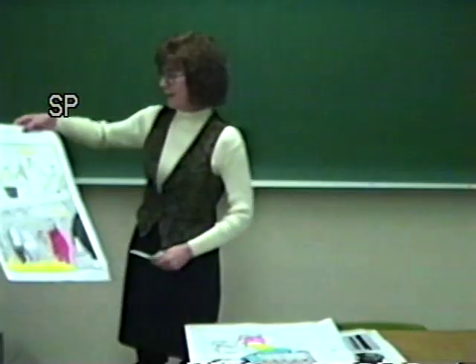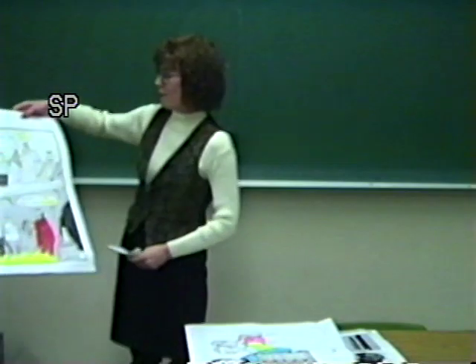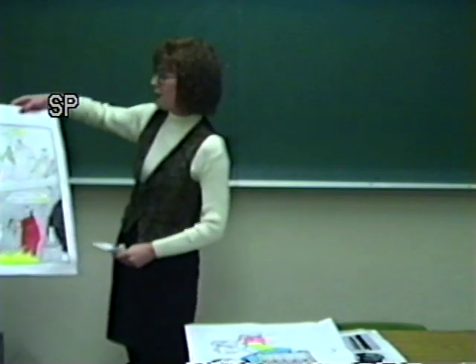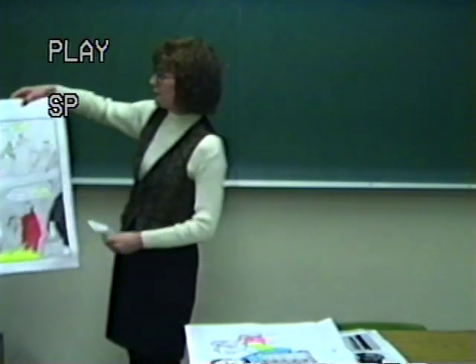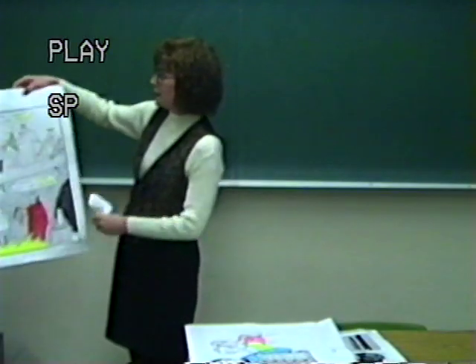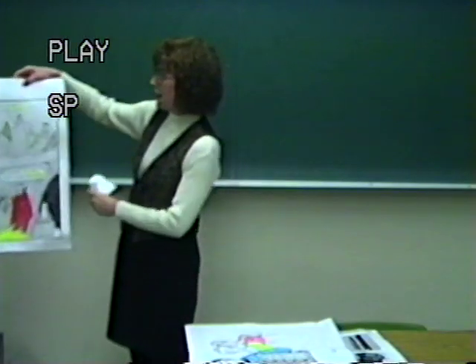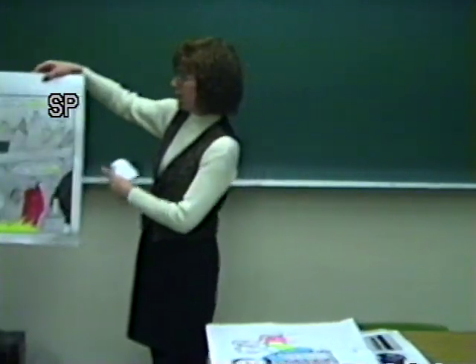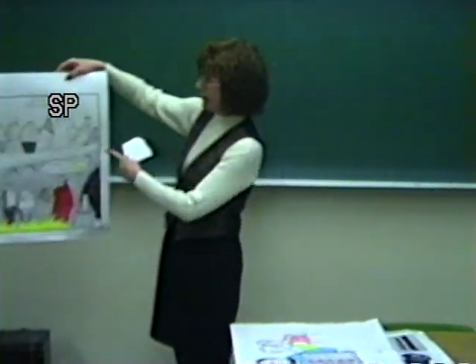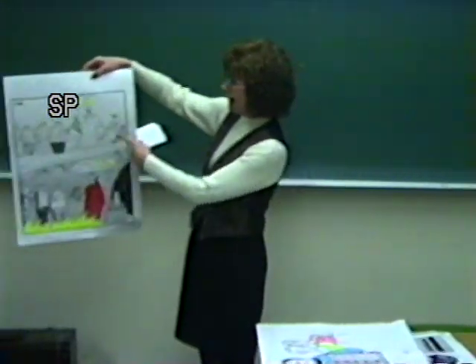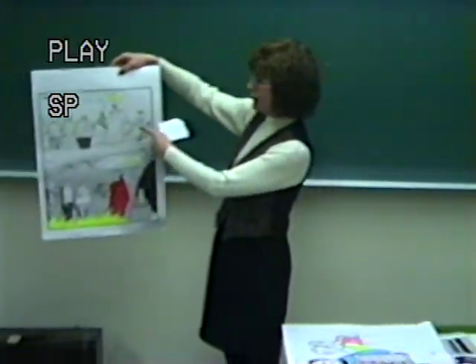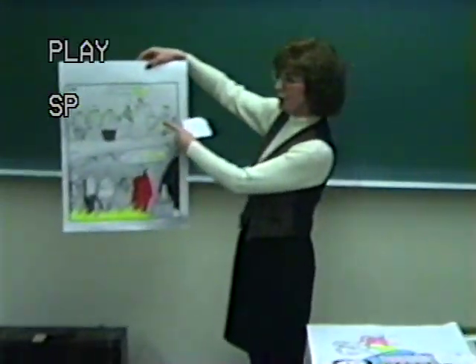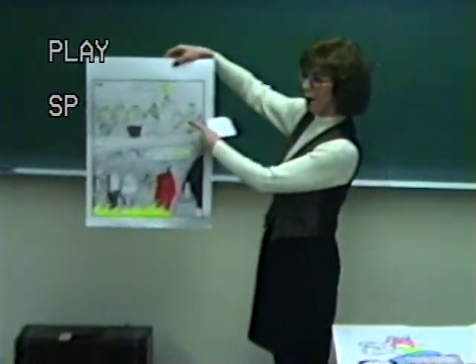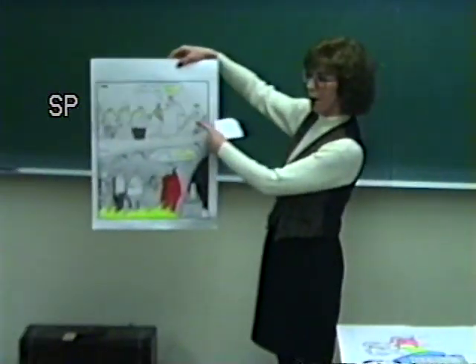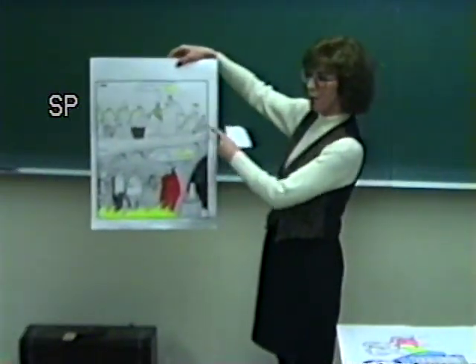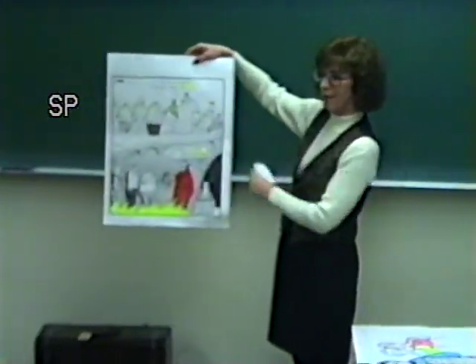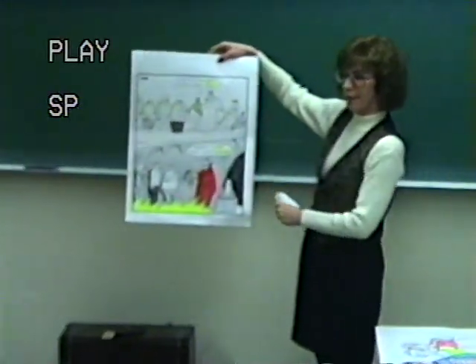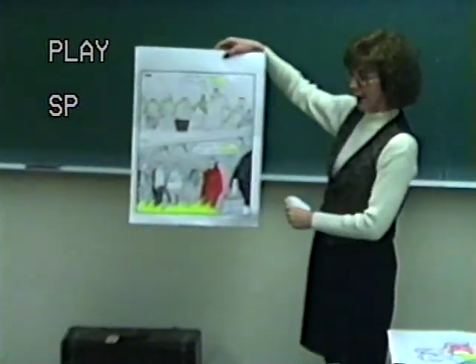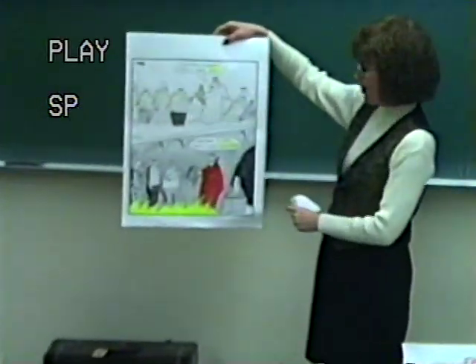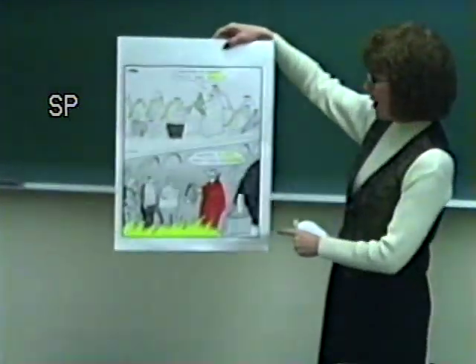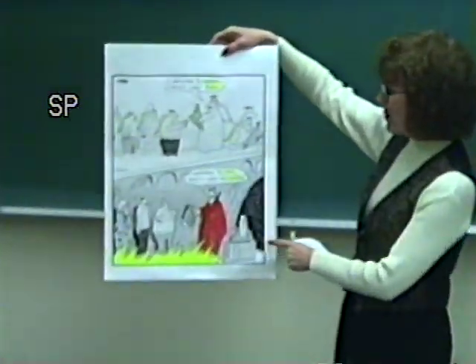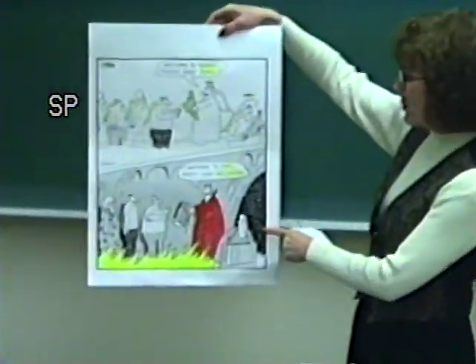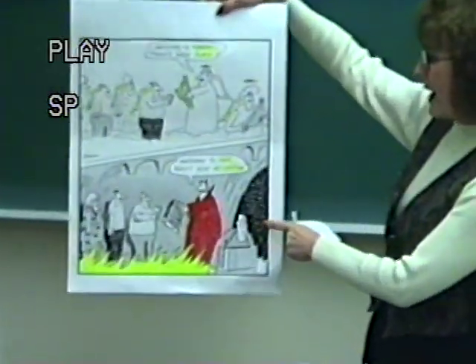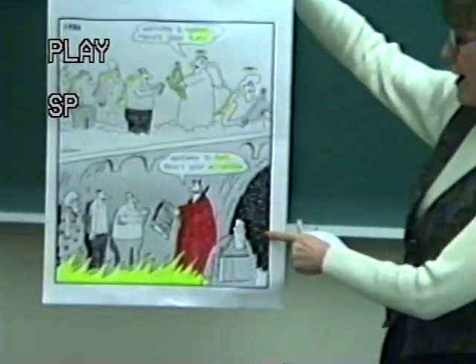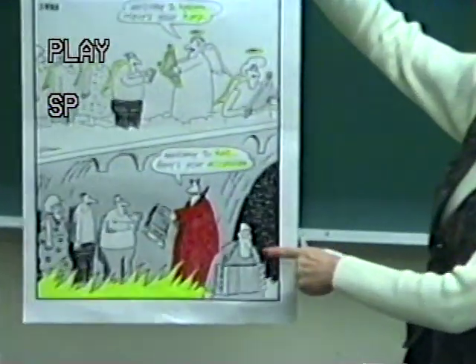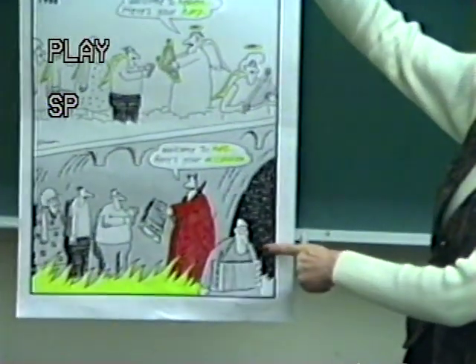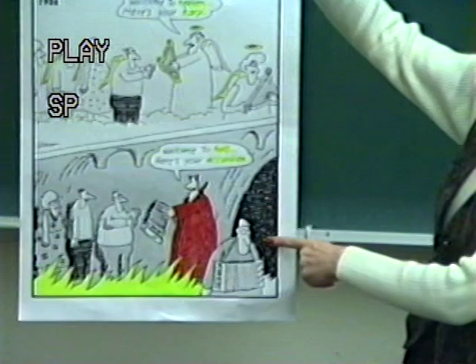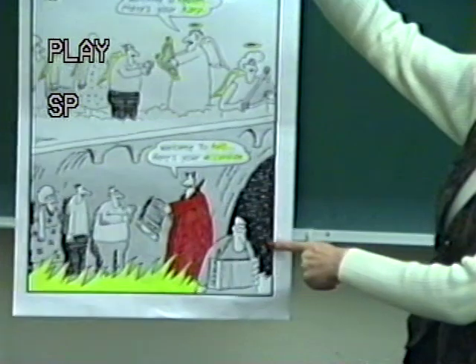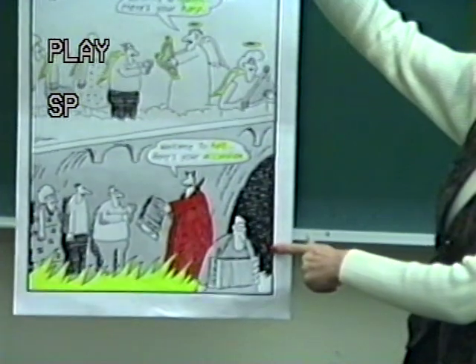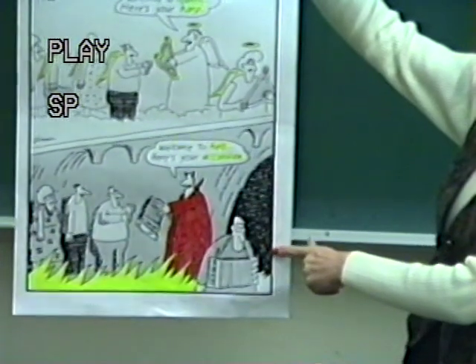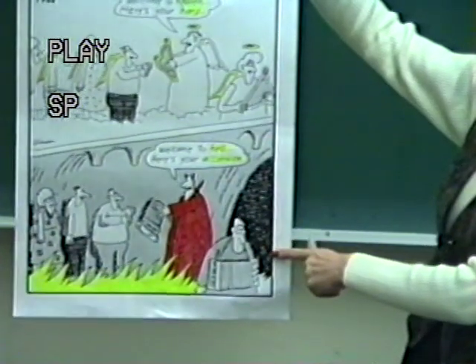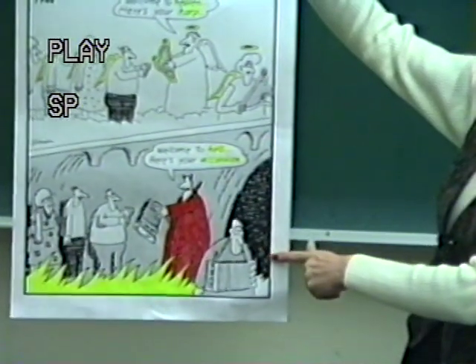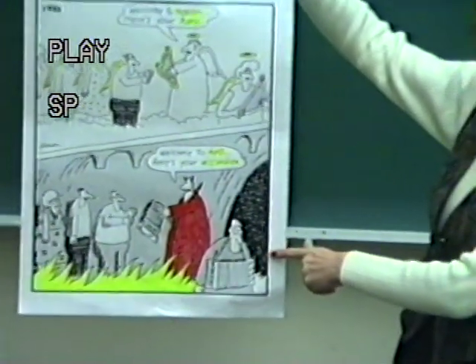Welcome to heaven. Here's your heart. Welcome to hell. Here's your accordion.